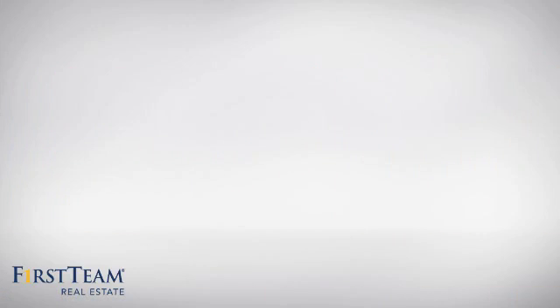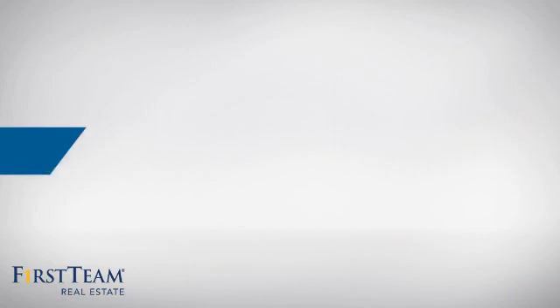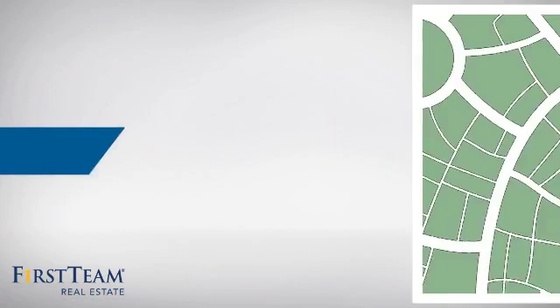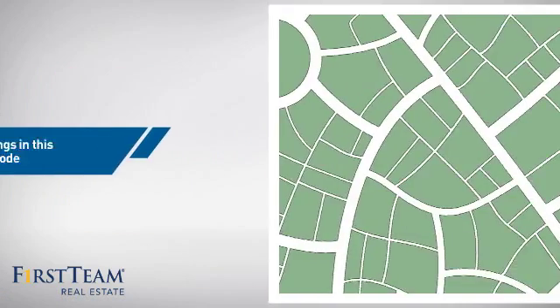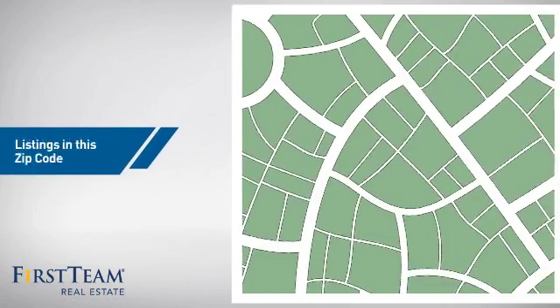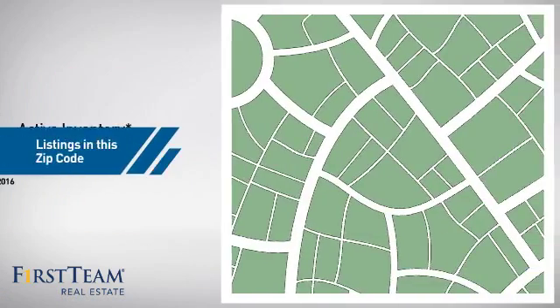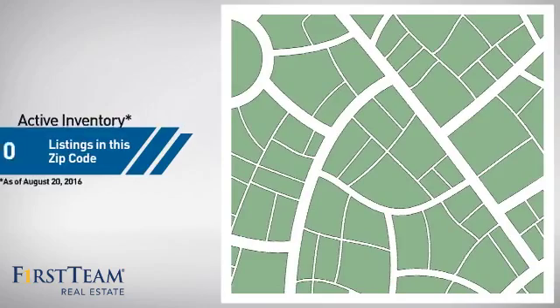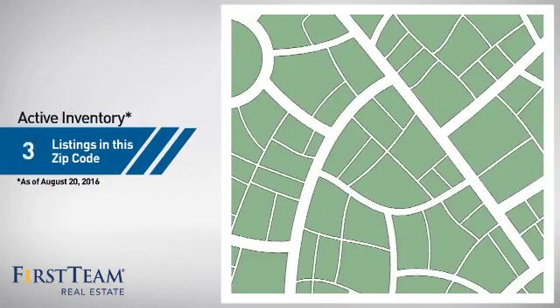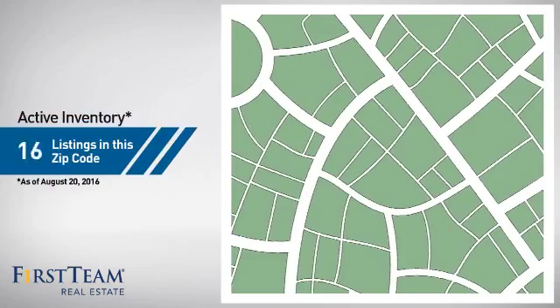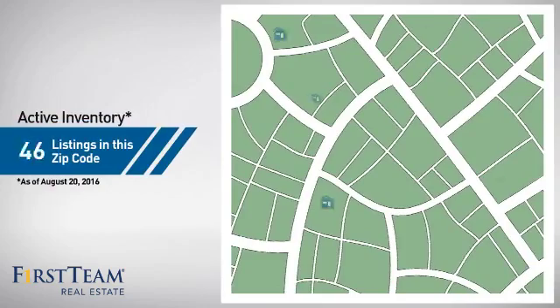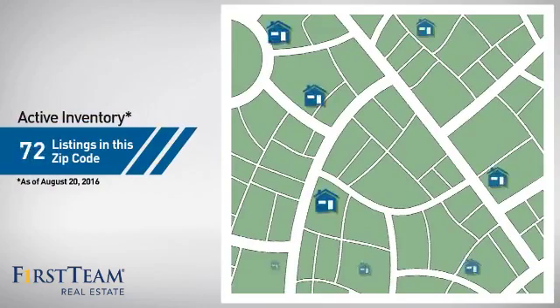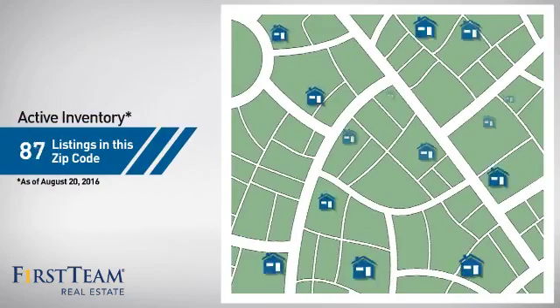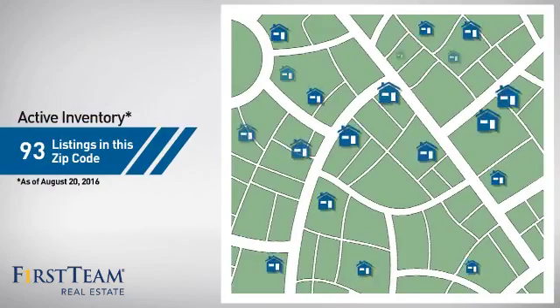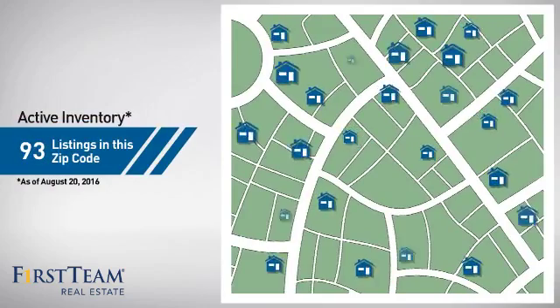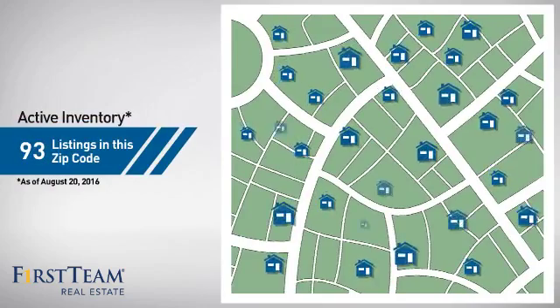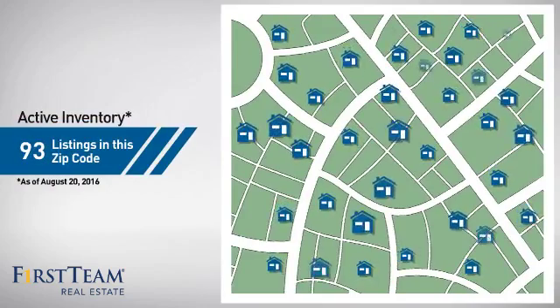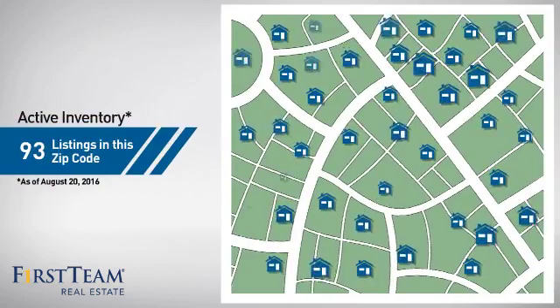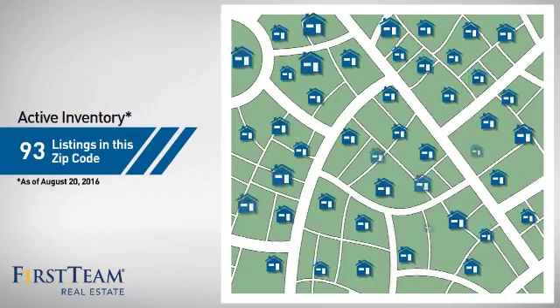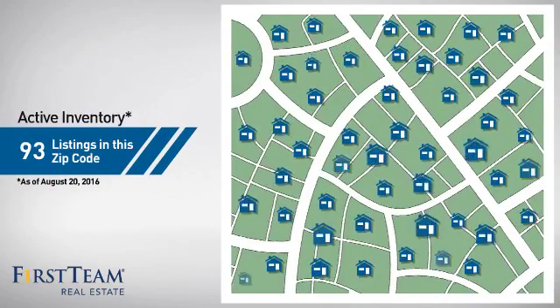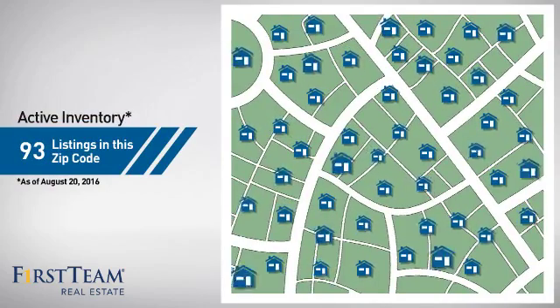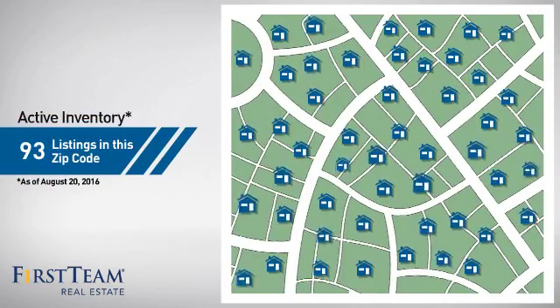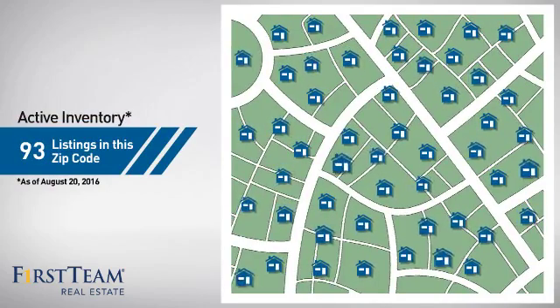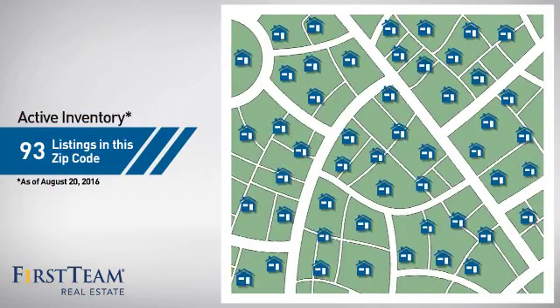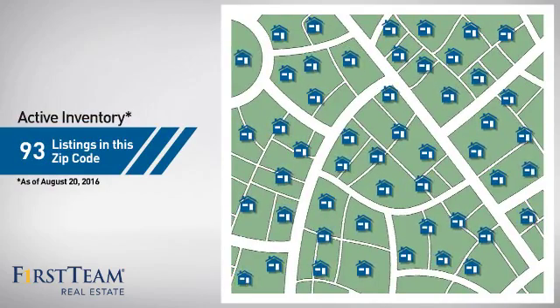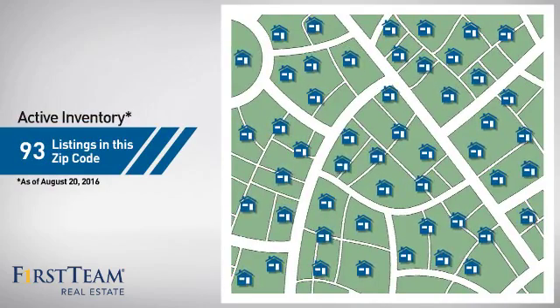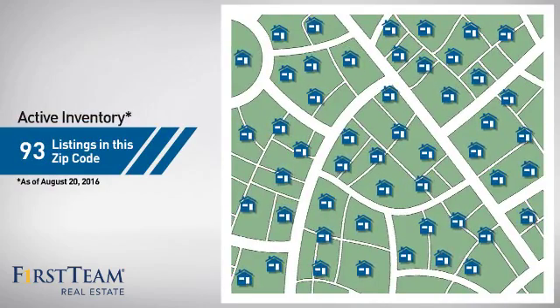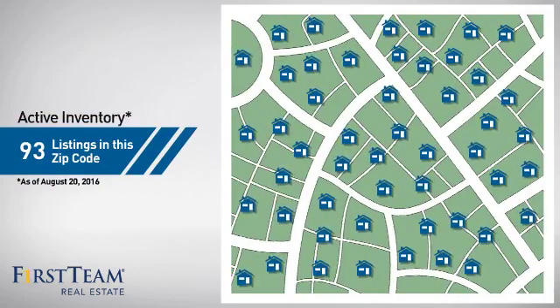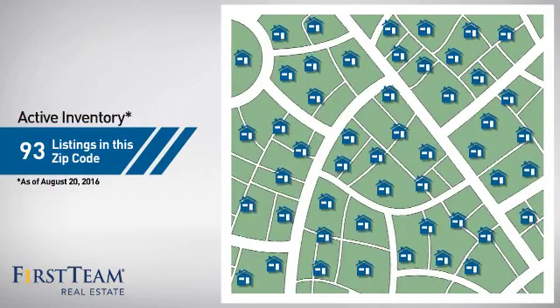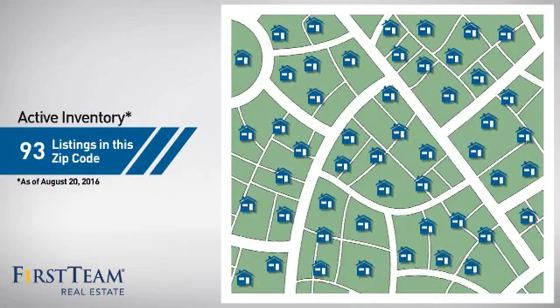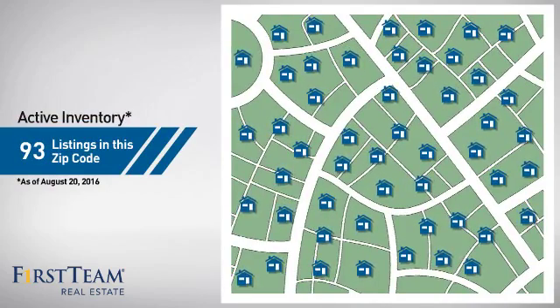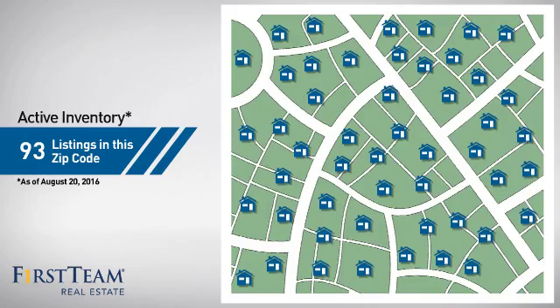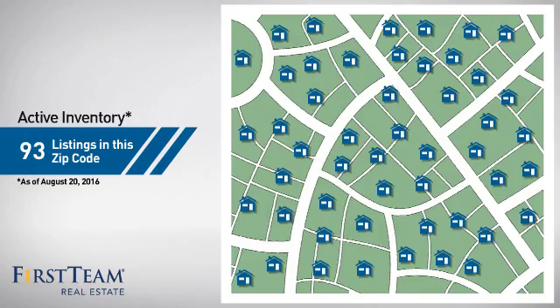Wondering how it stacks up against the competition? There are now just over 90 homes on the market within this zip code.